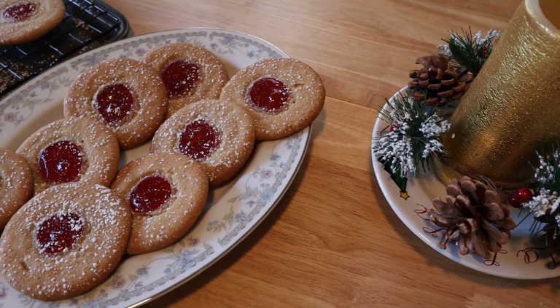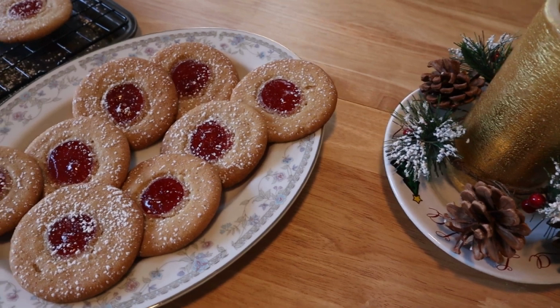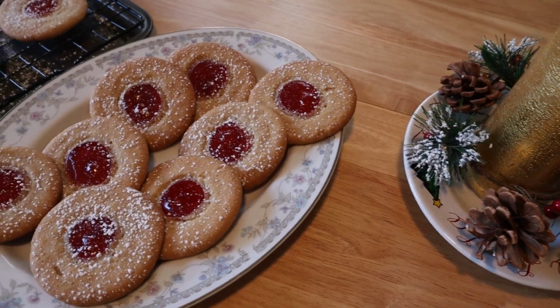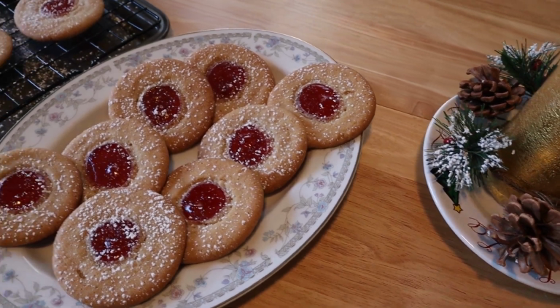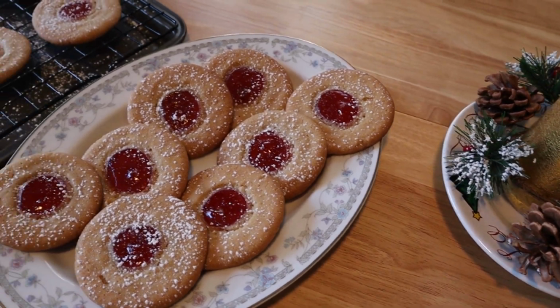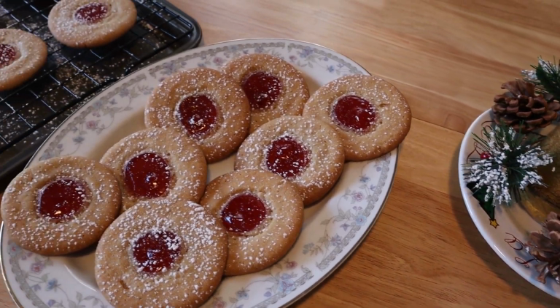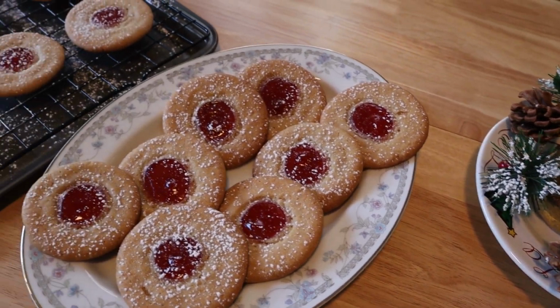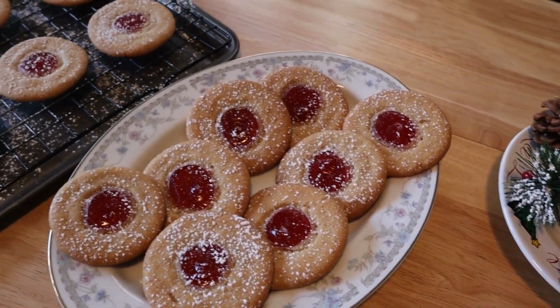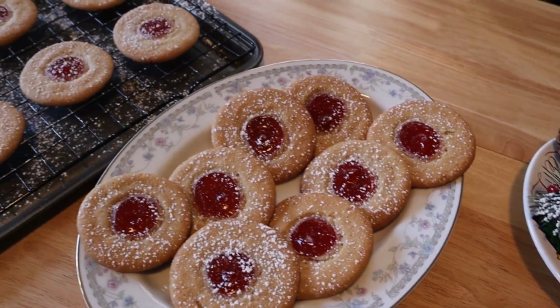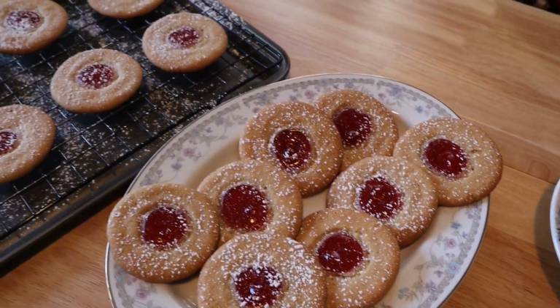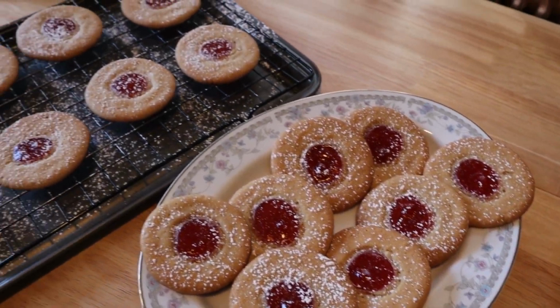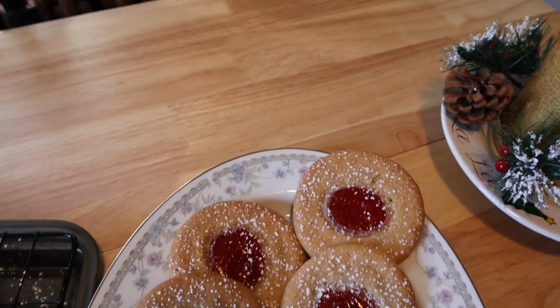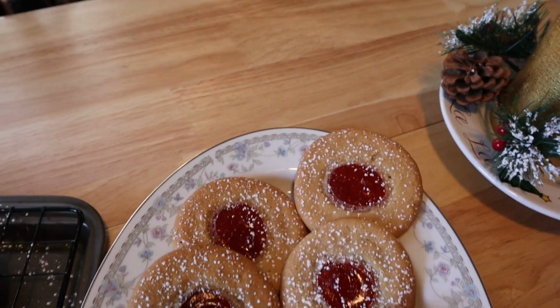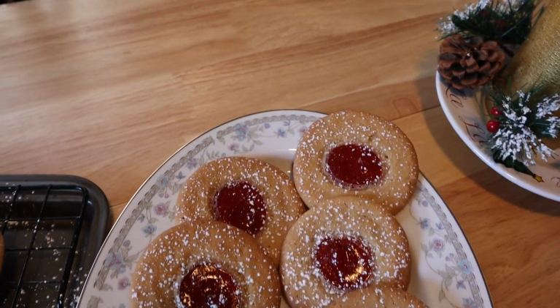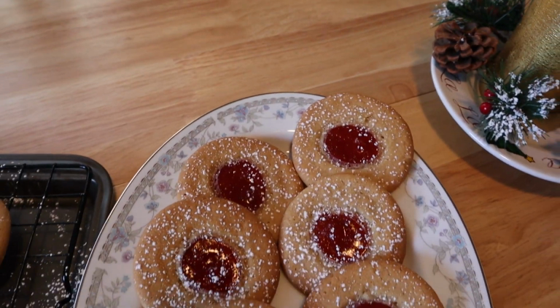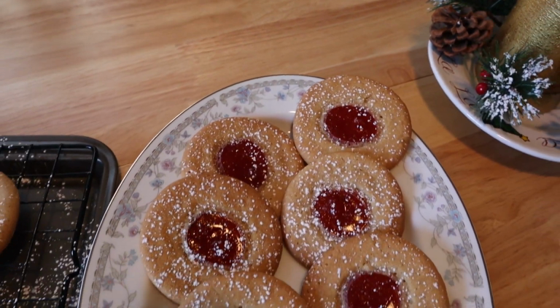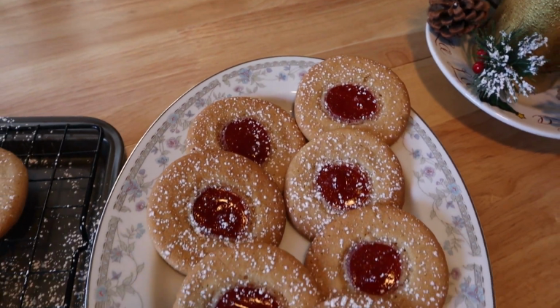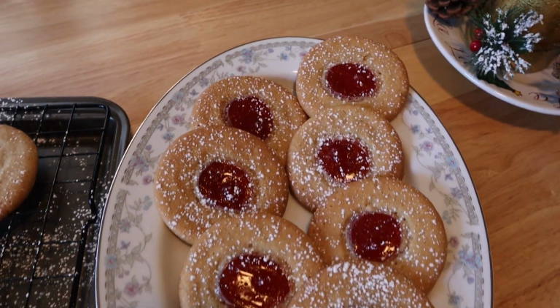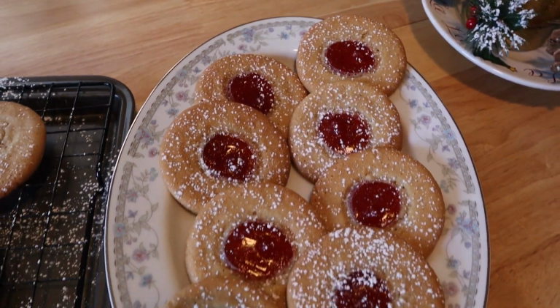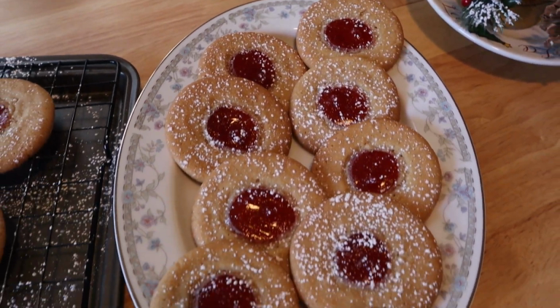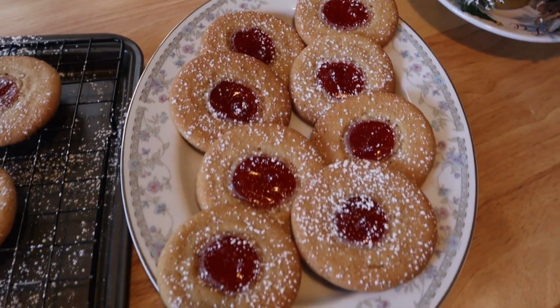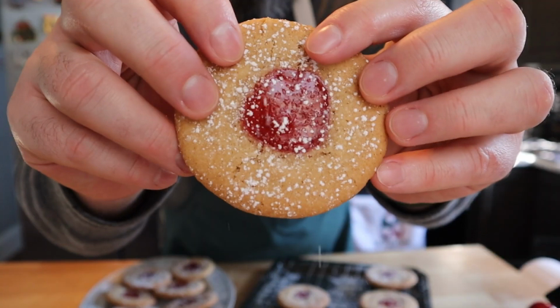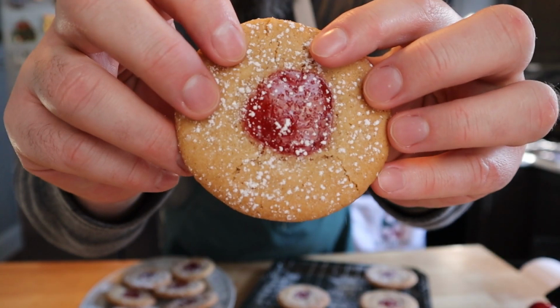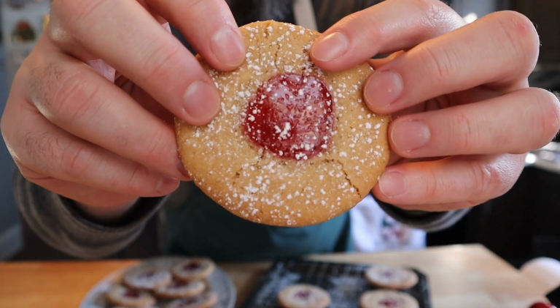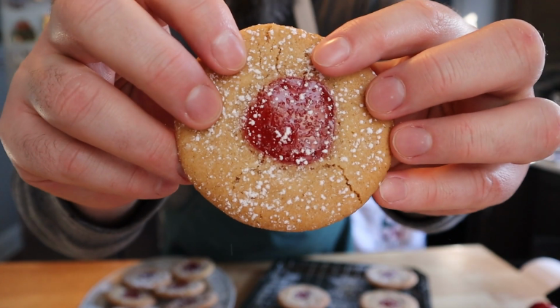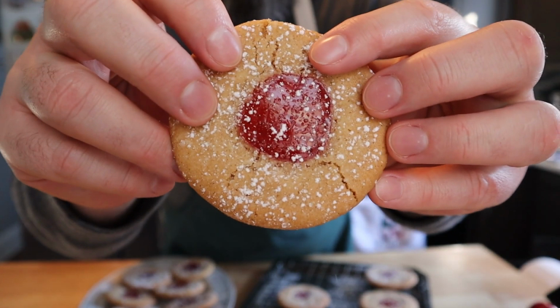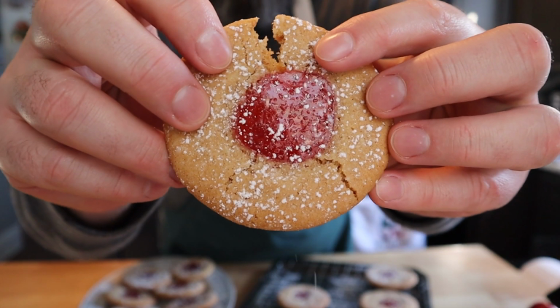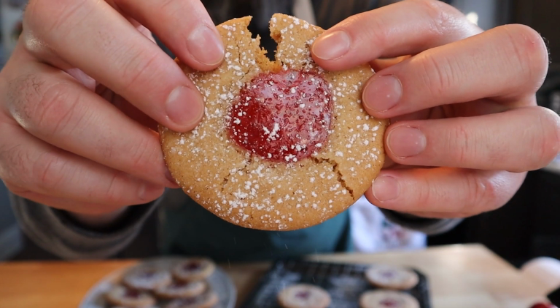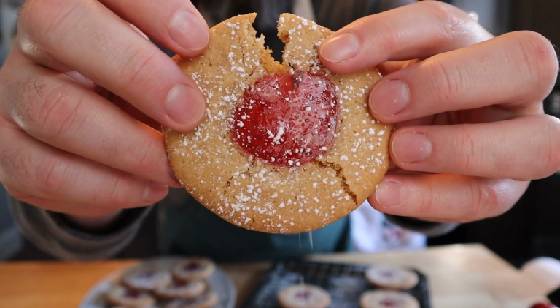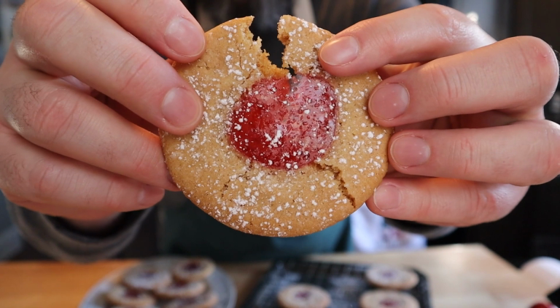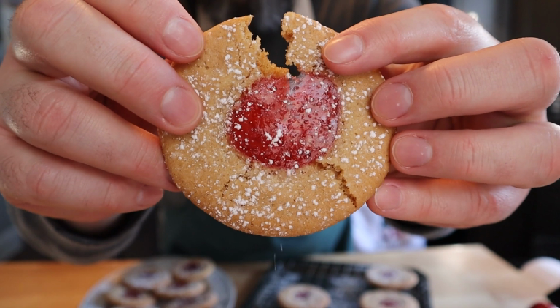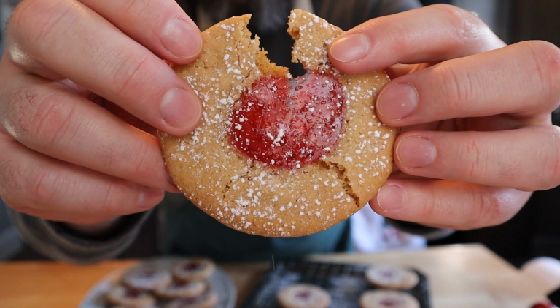Hey everyone, stick around and let me show you how to make these super easy peanut butter and jelly cookies that only take about 20 minutes.